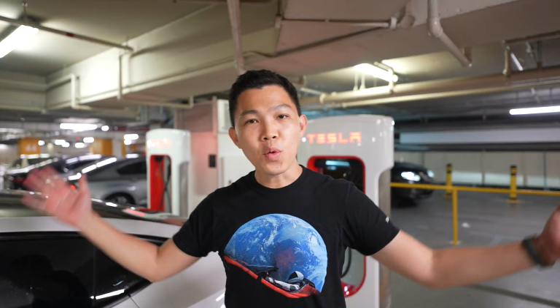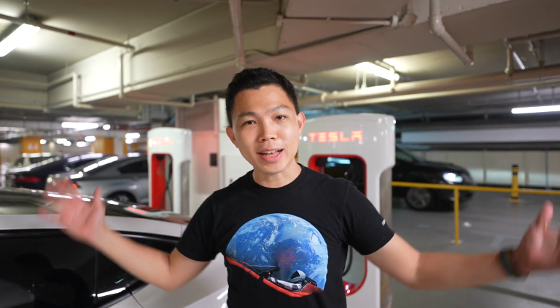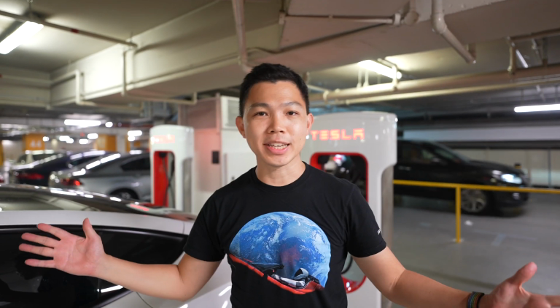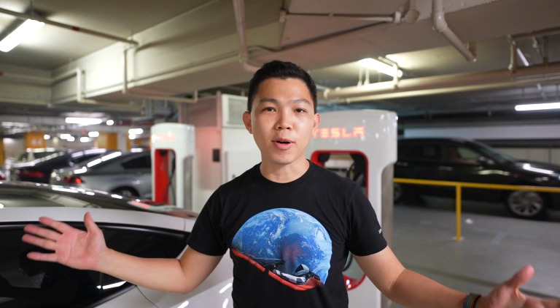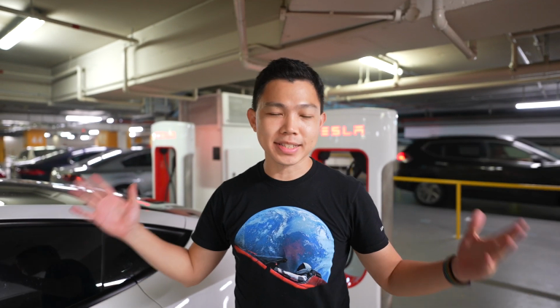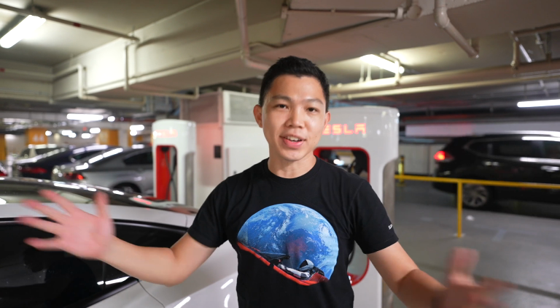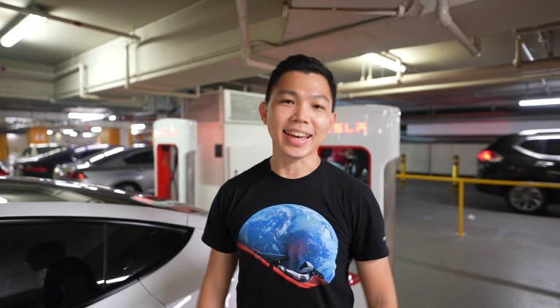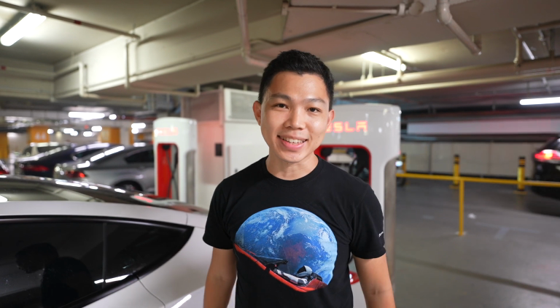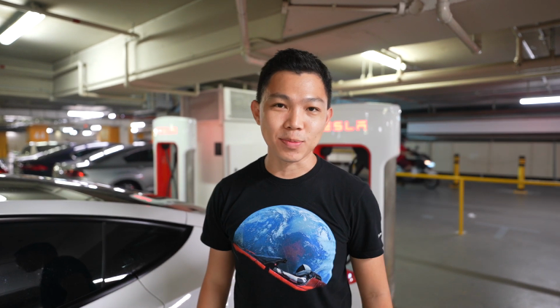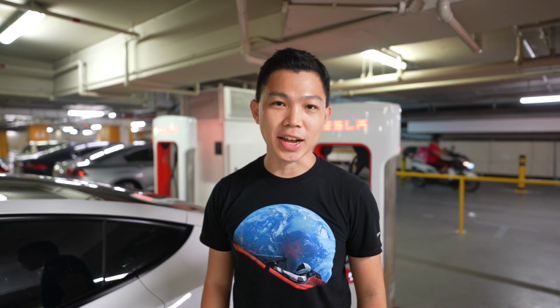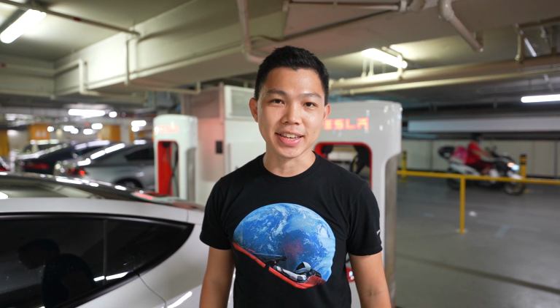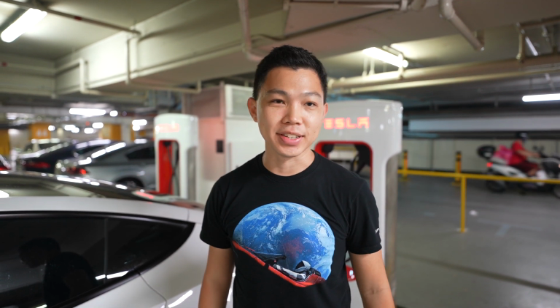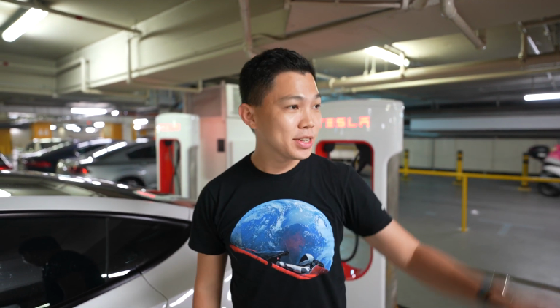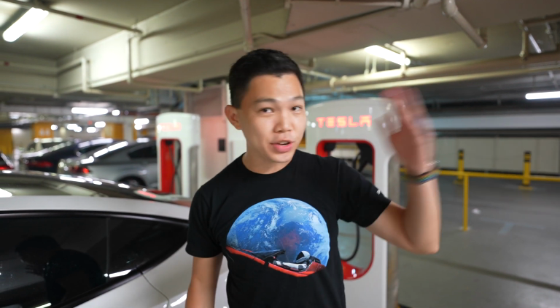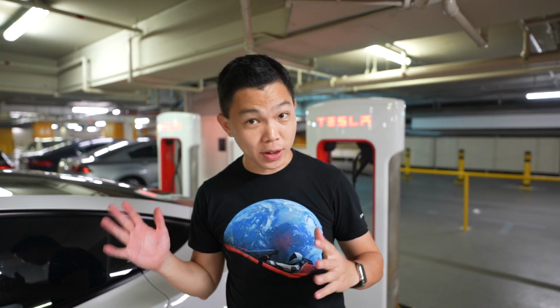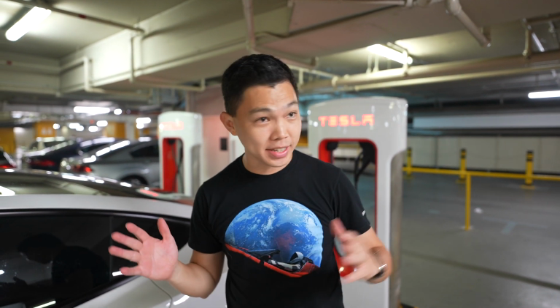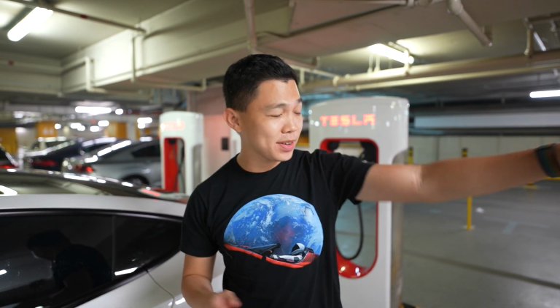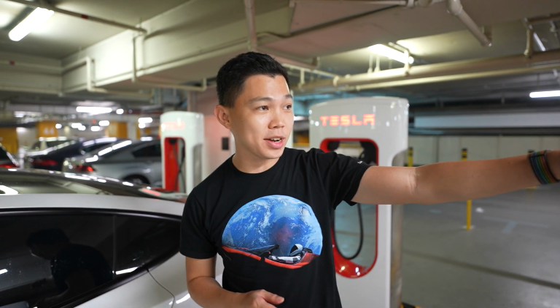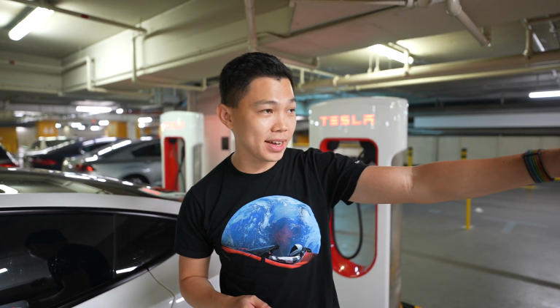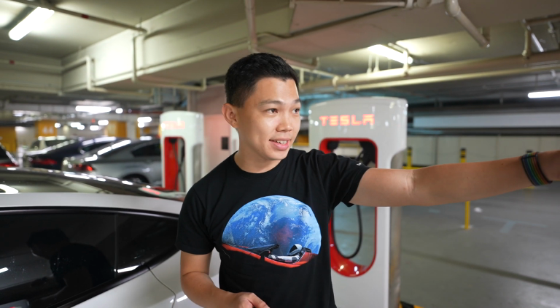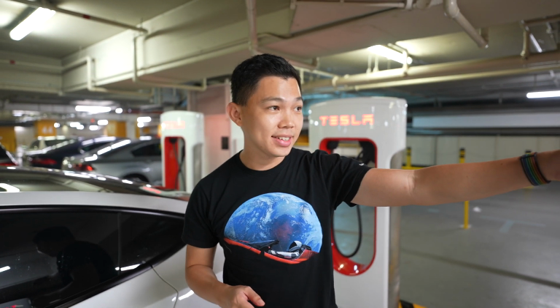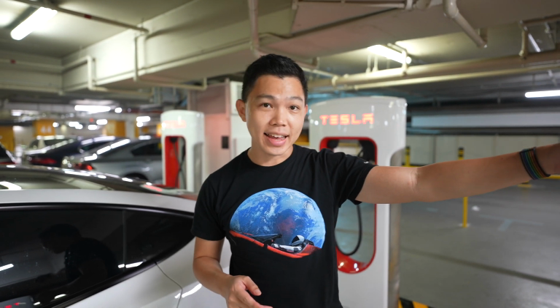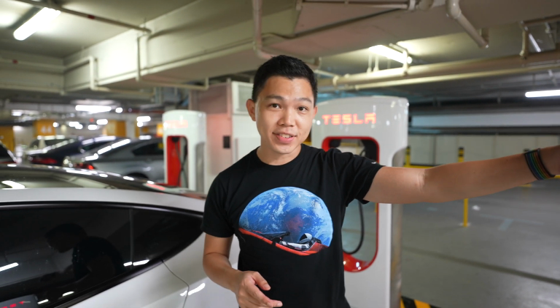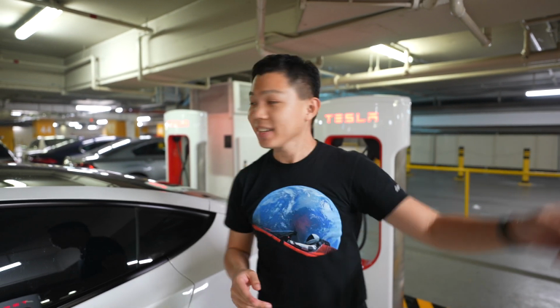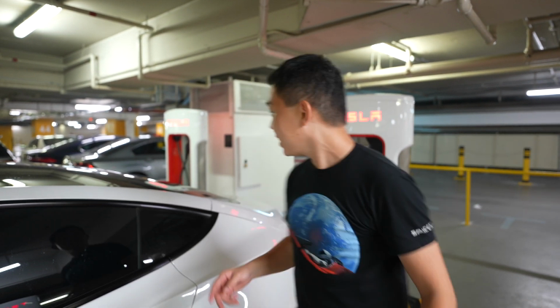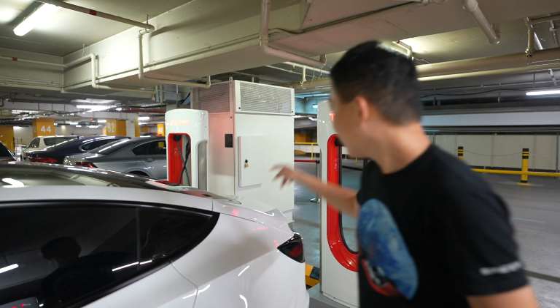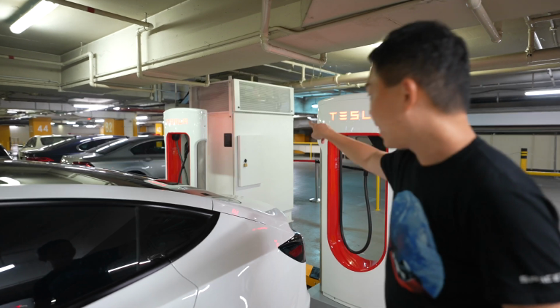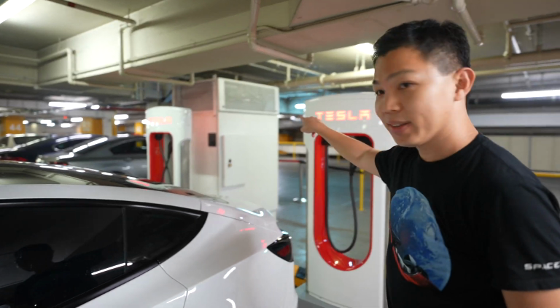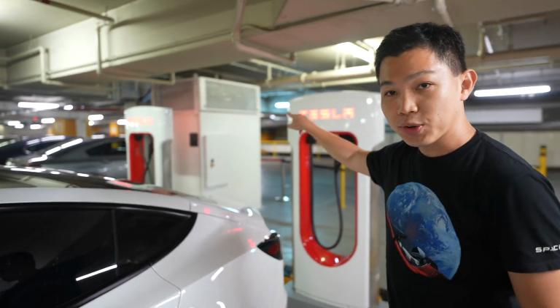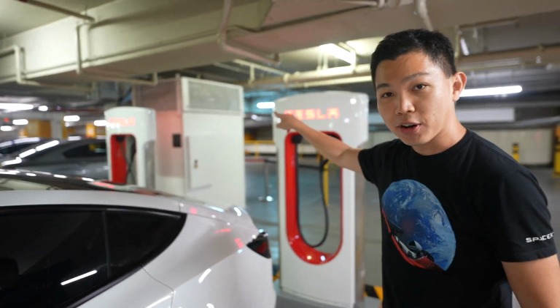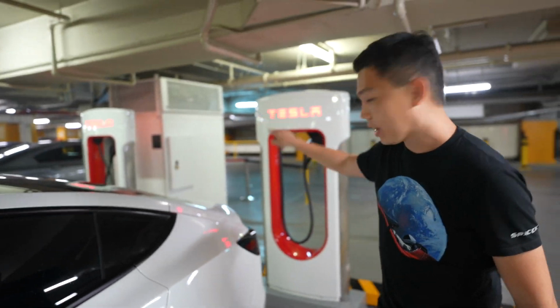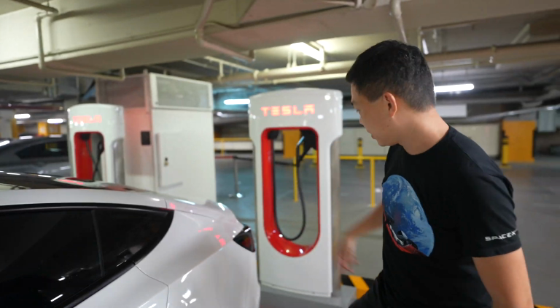Welcome to Singapore's 7th and latest supercharger station. Three stalls here — one on my left and two more down here.